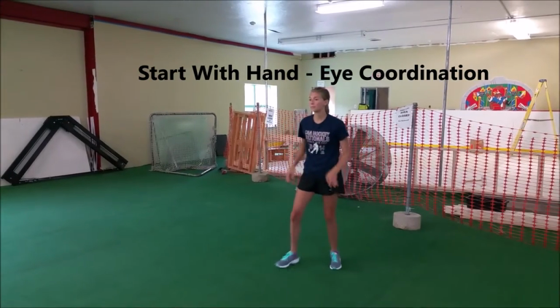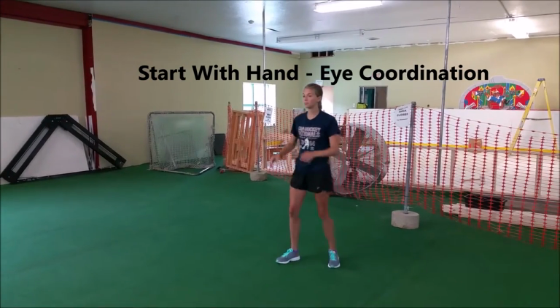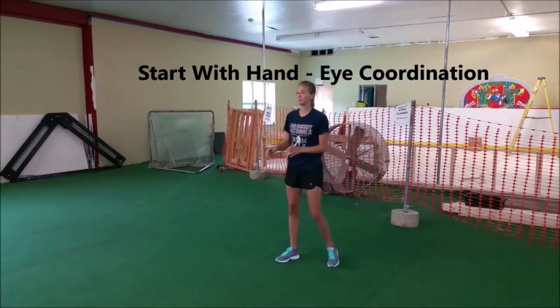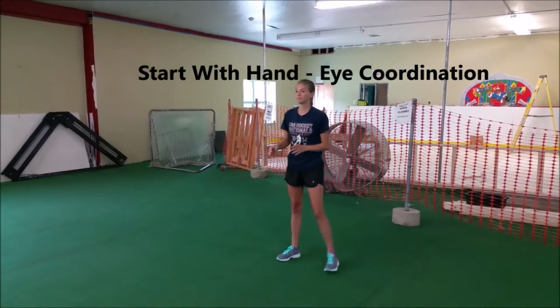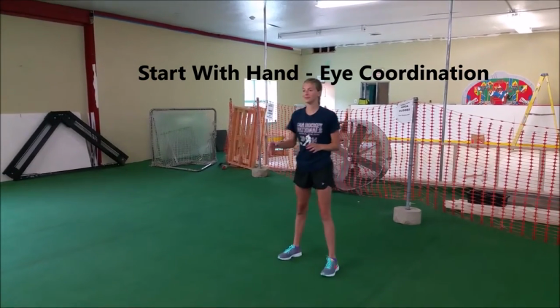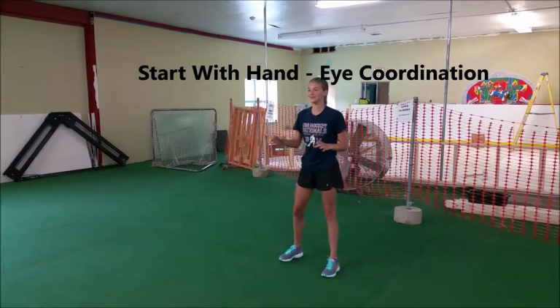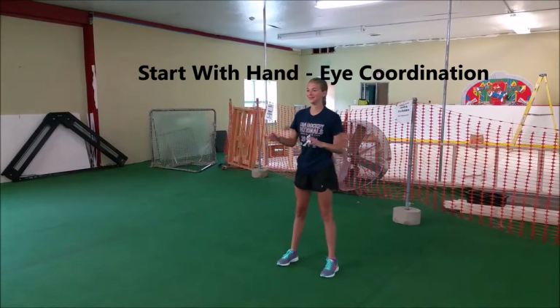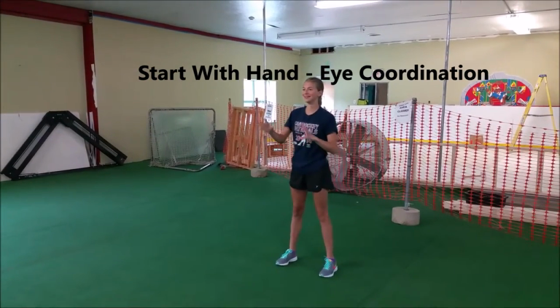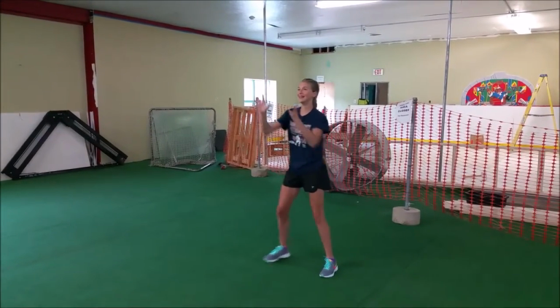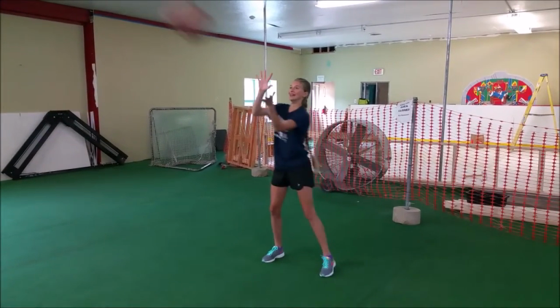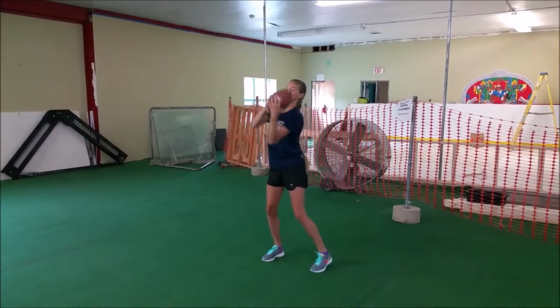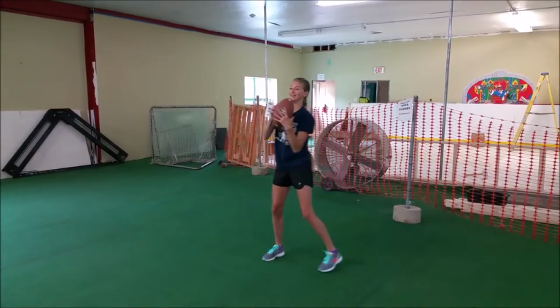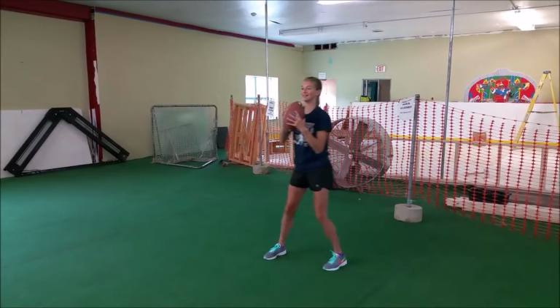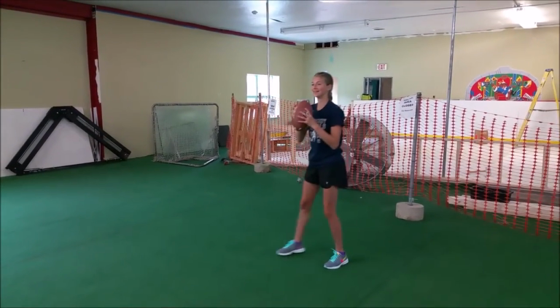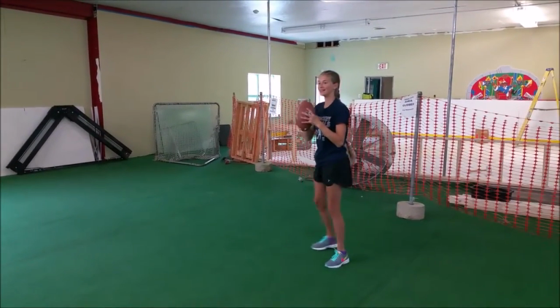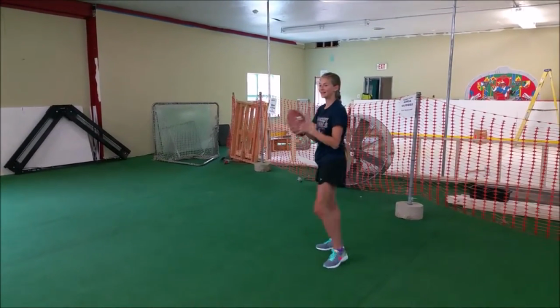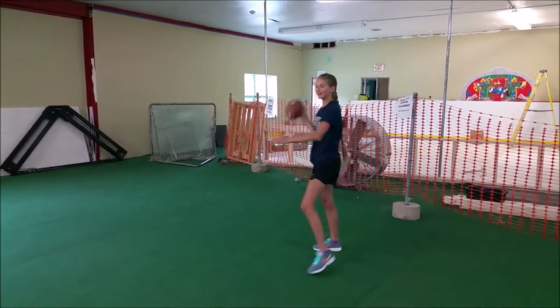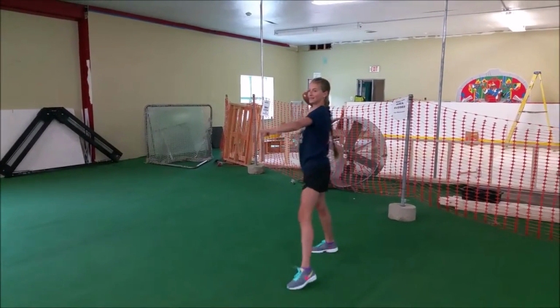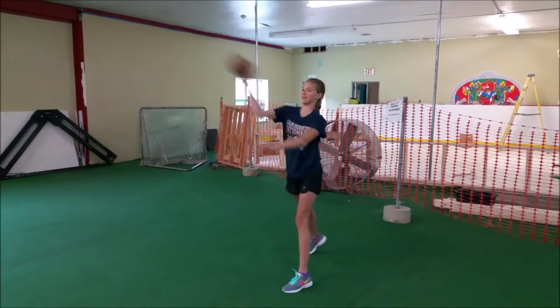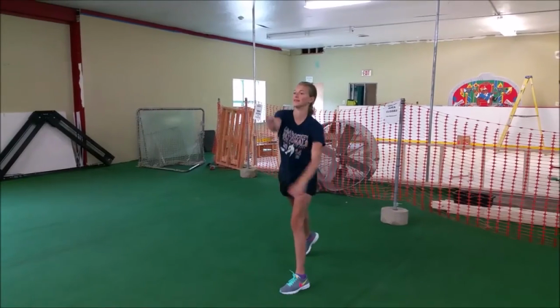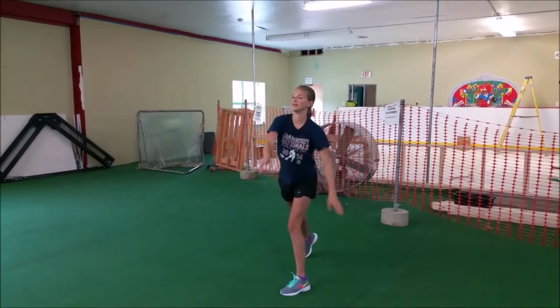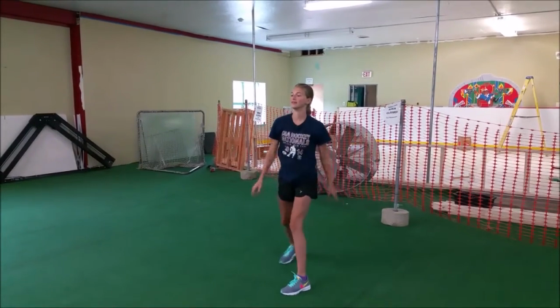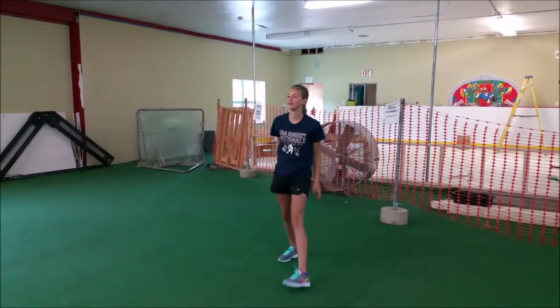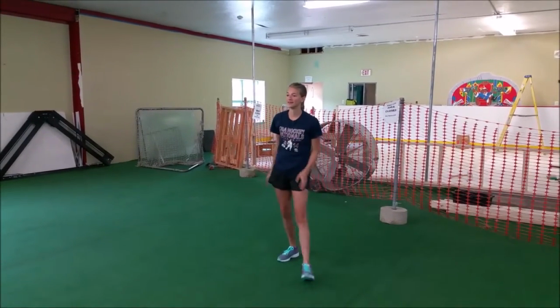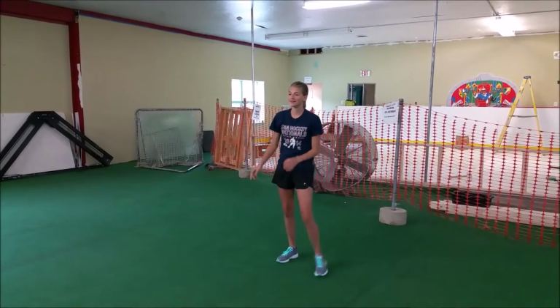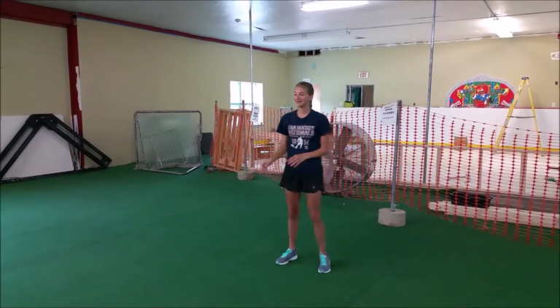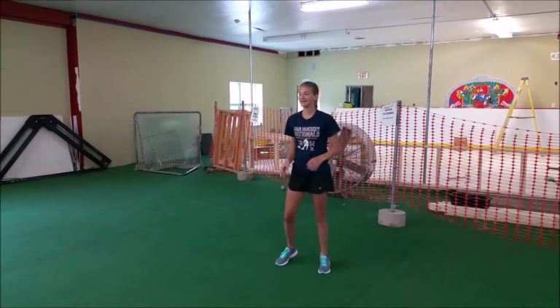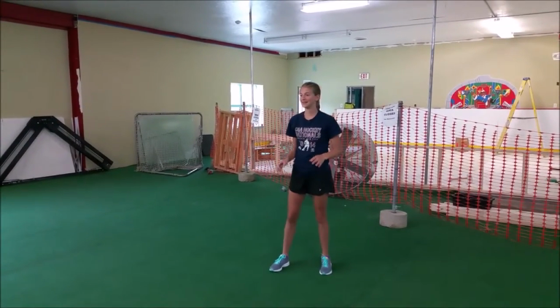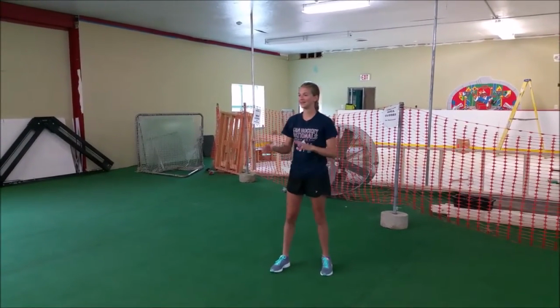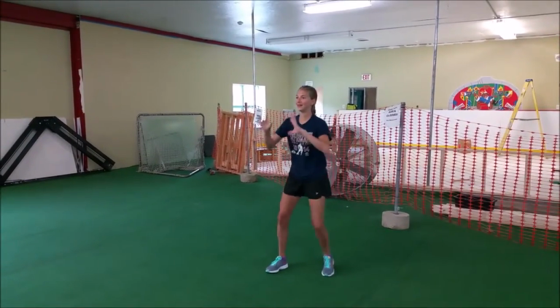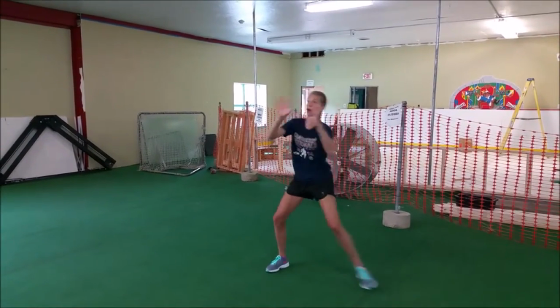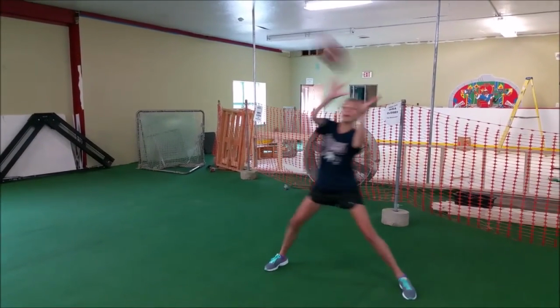That's getting better. And the best part is, look at the smile on her face — having a little fun here, working up a little football throwing.